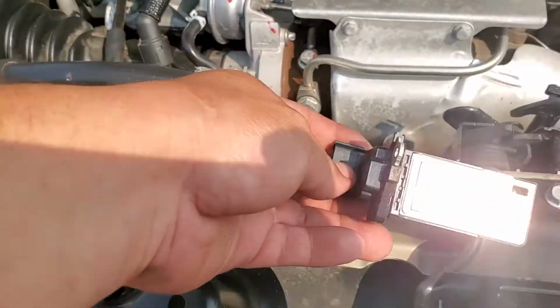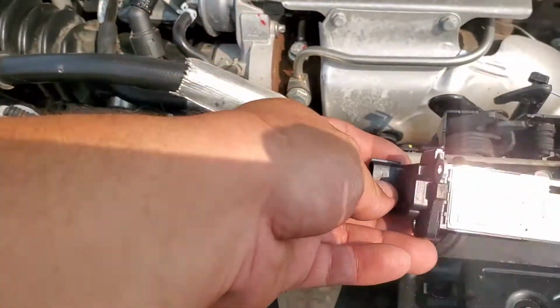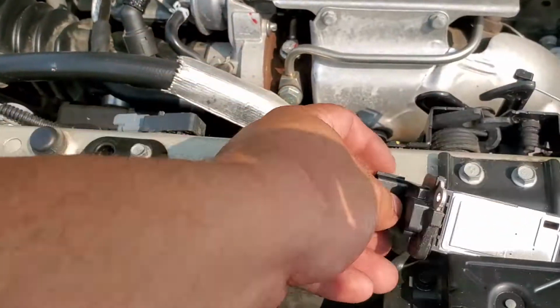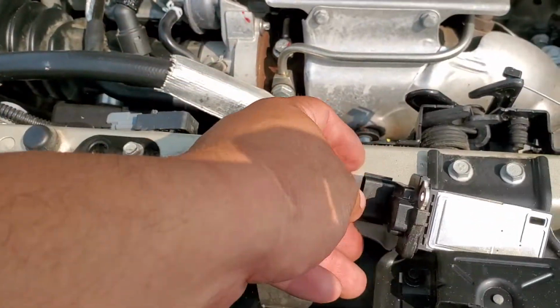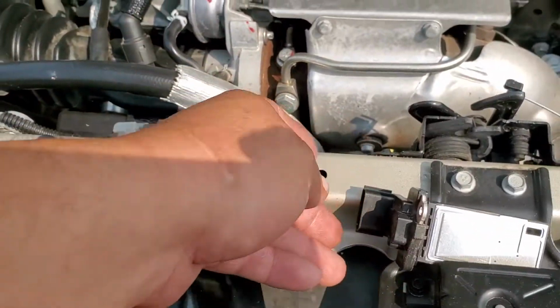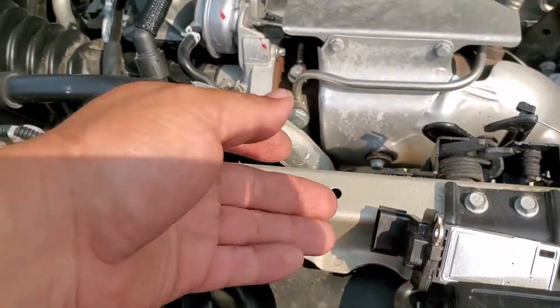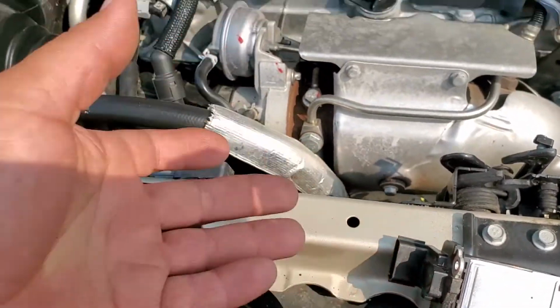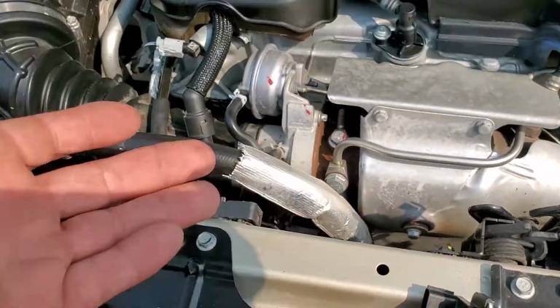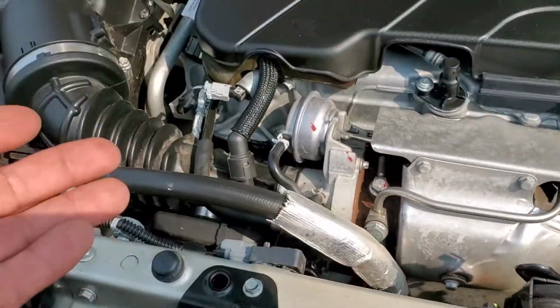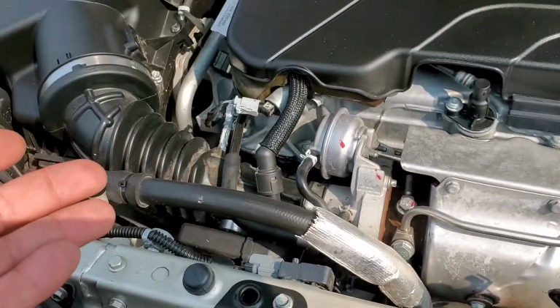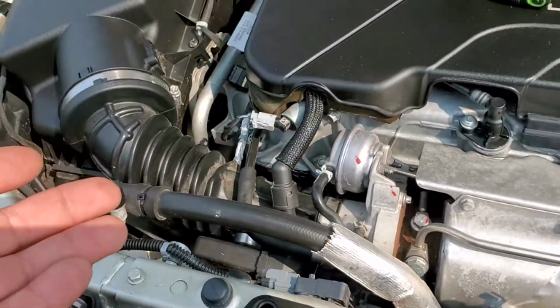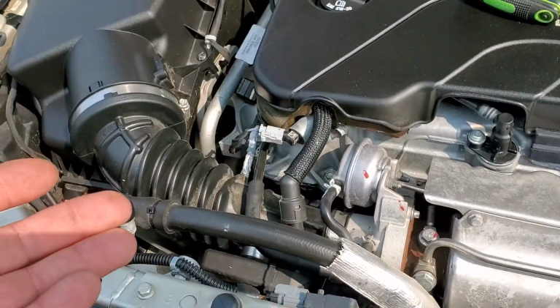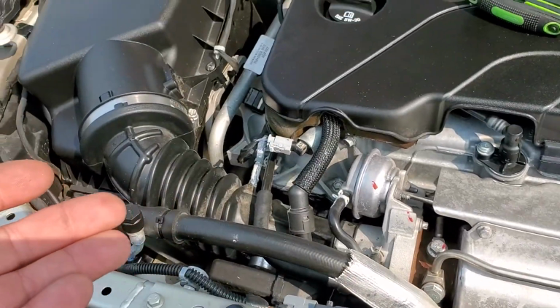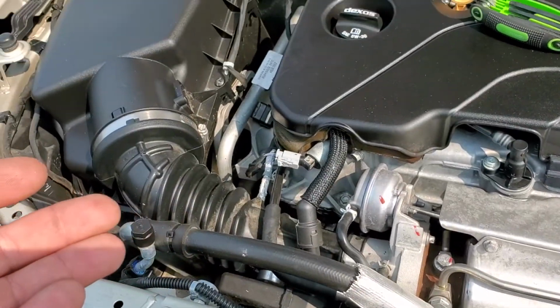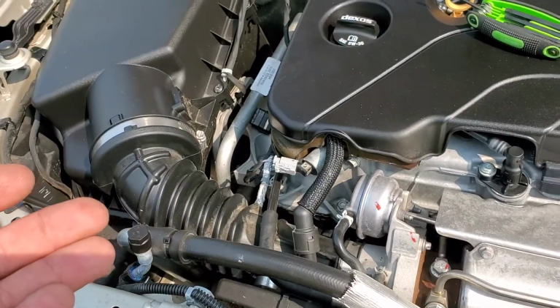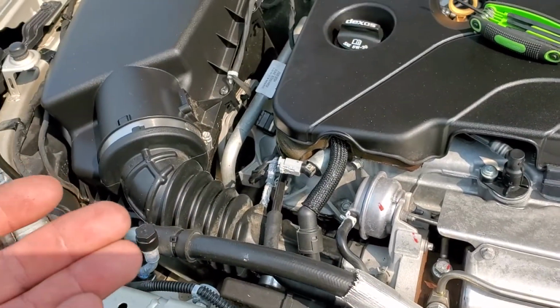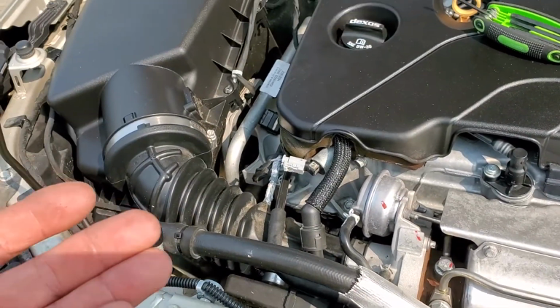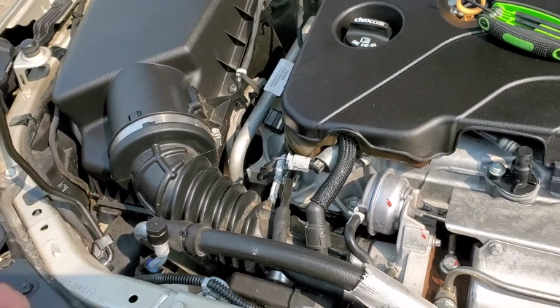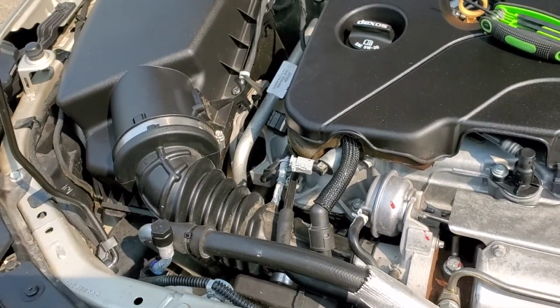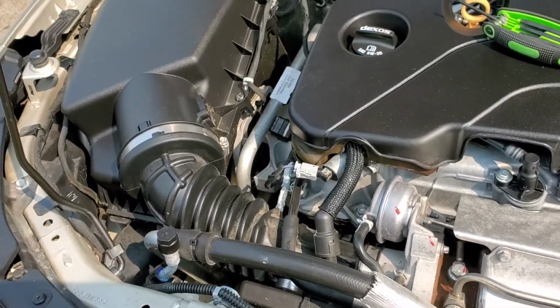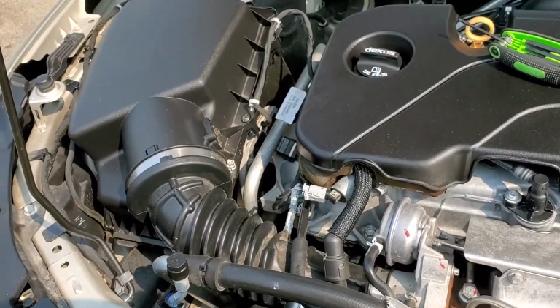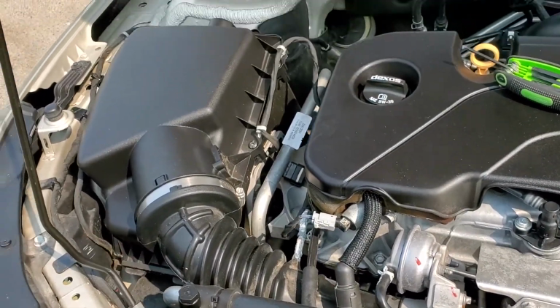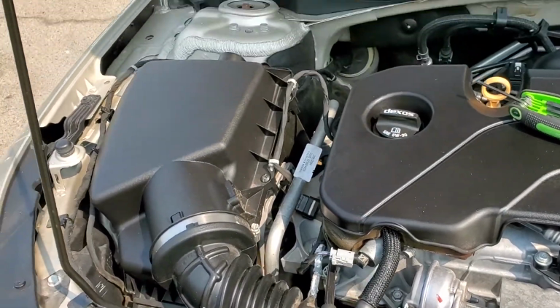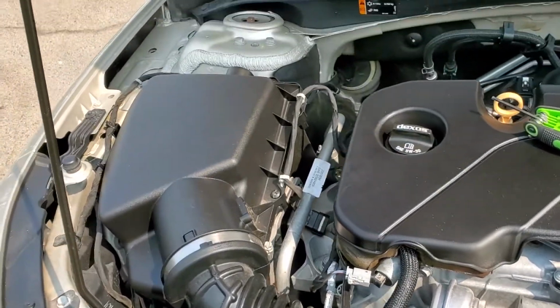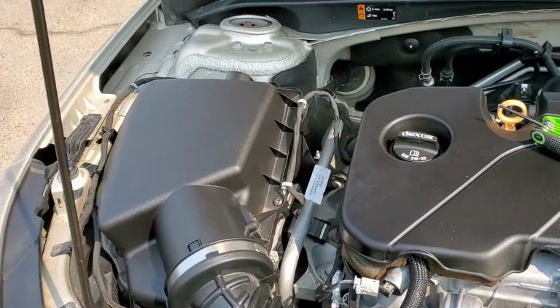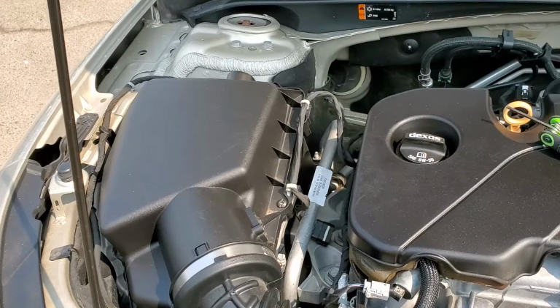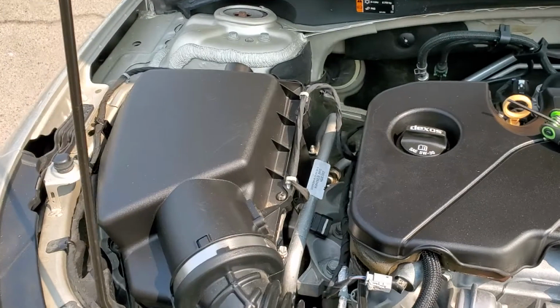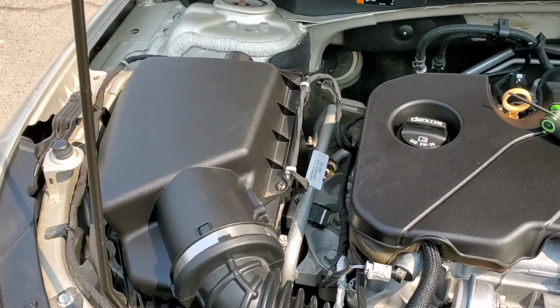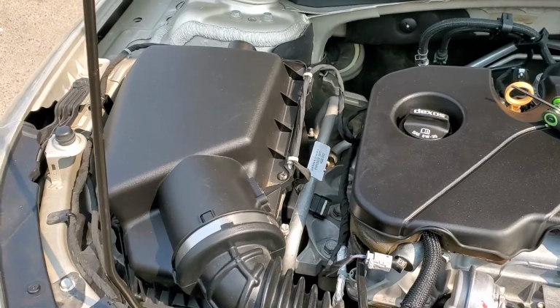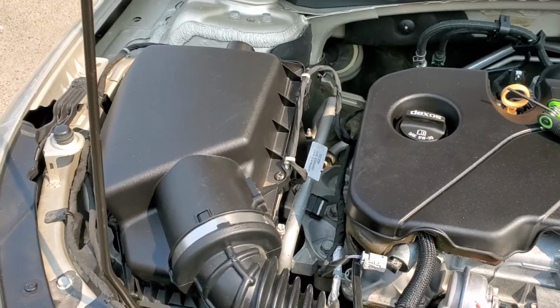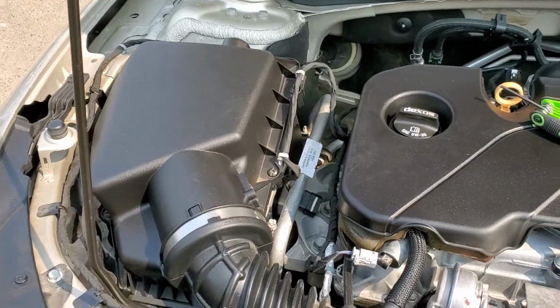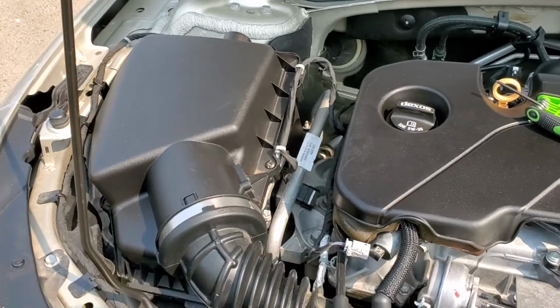And that is how you remove the mass airflow sensor from a 2016 Chevy Malibu.